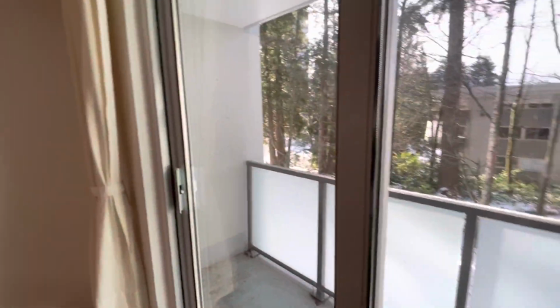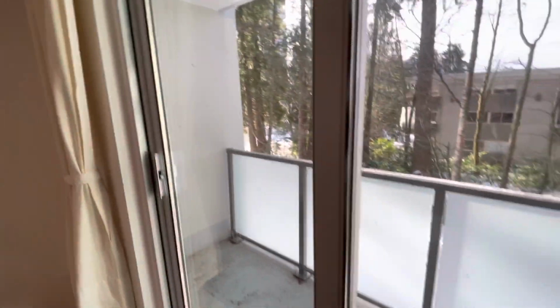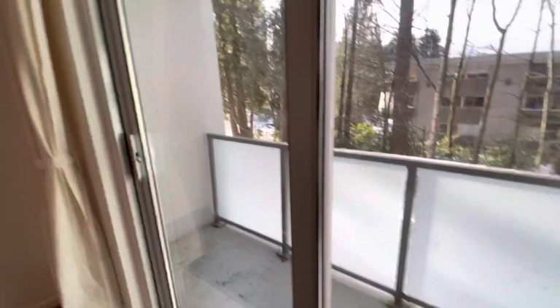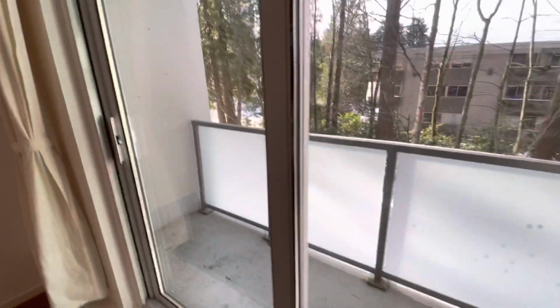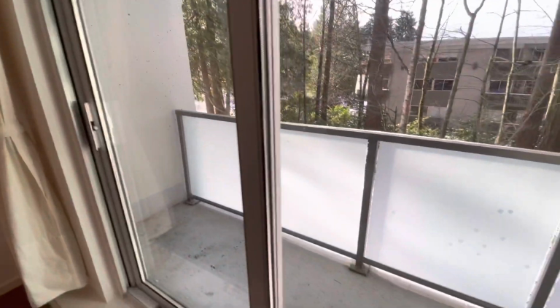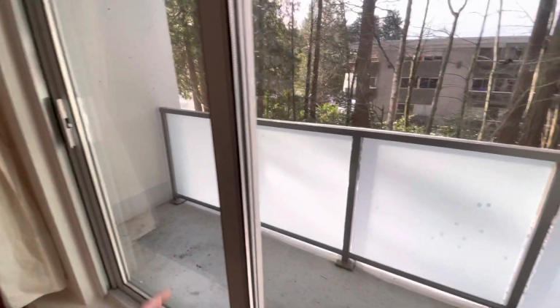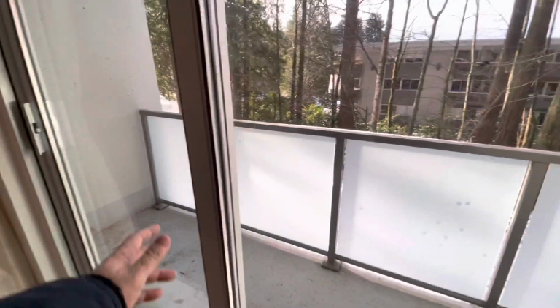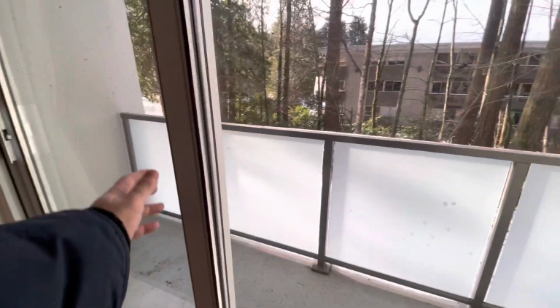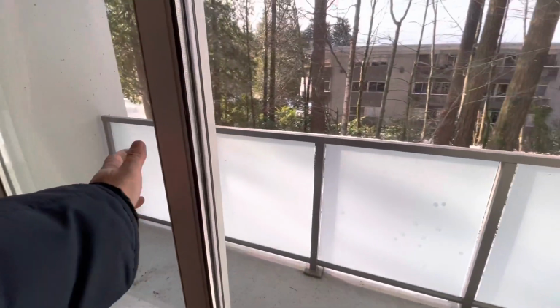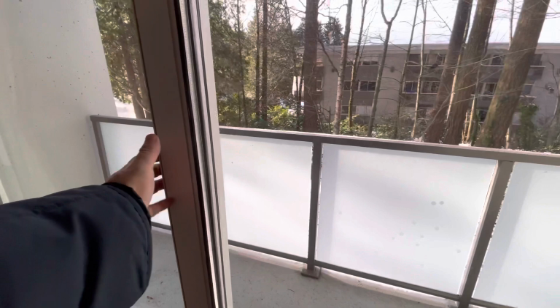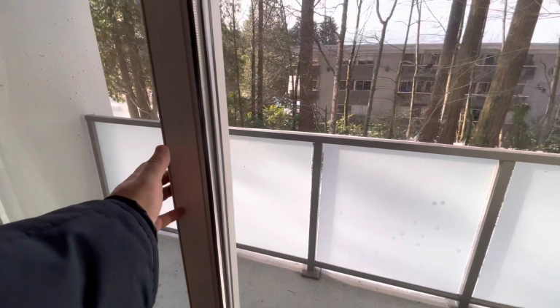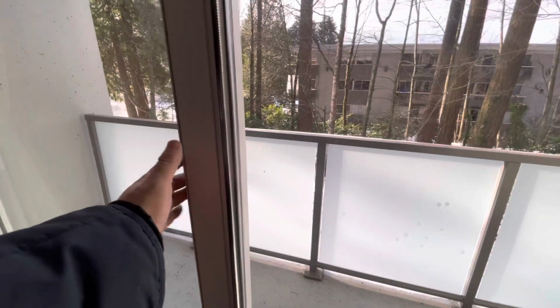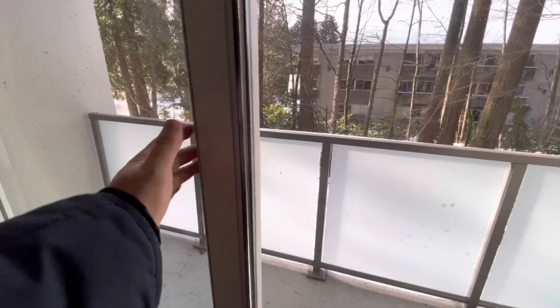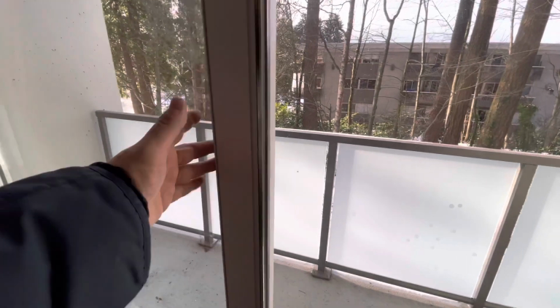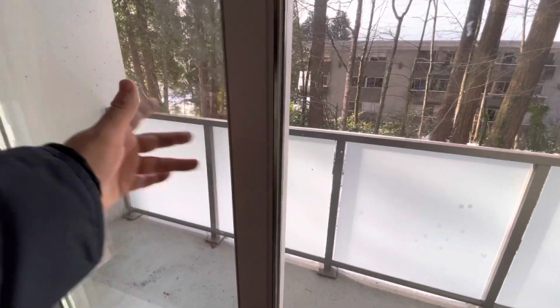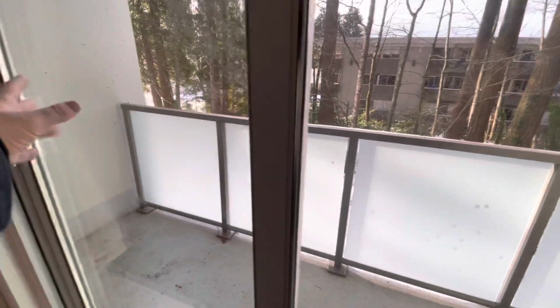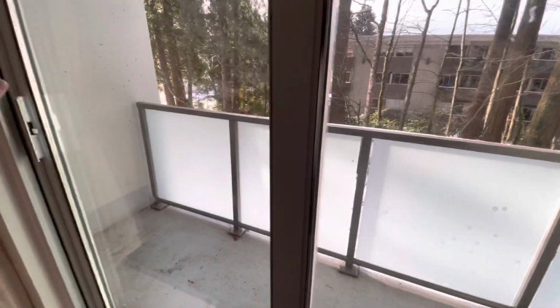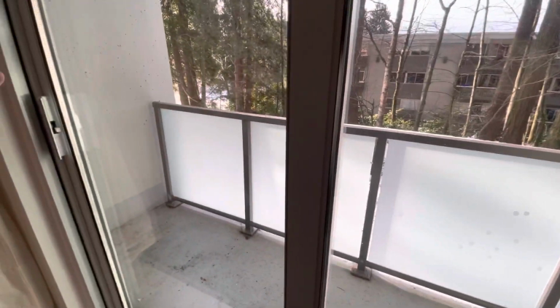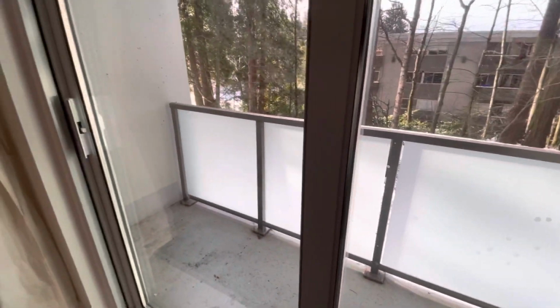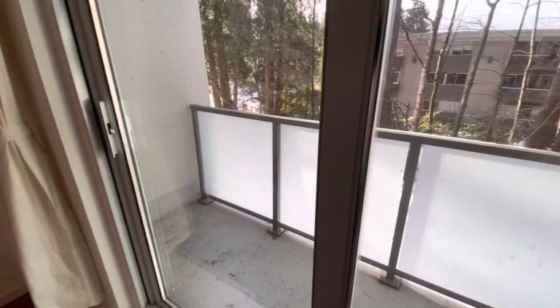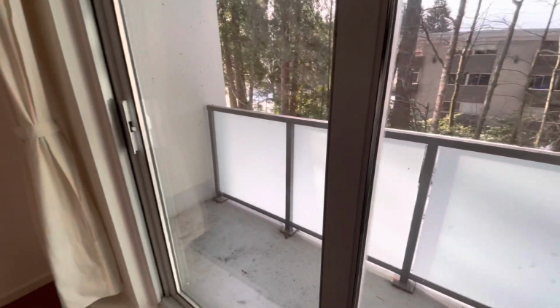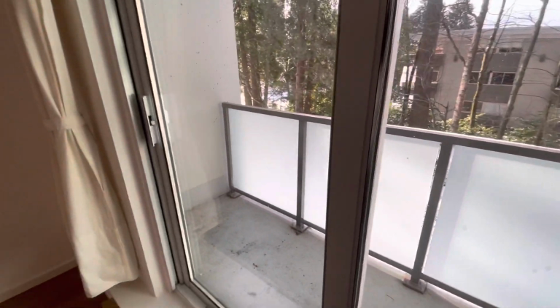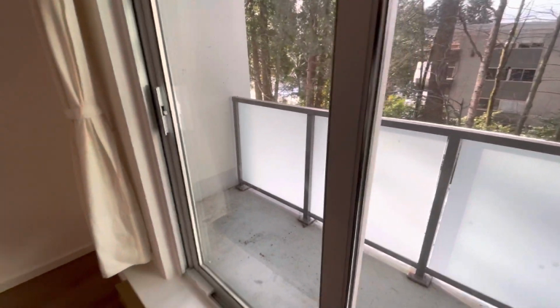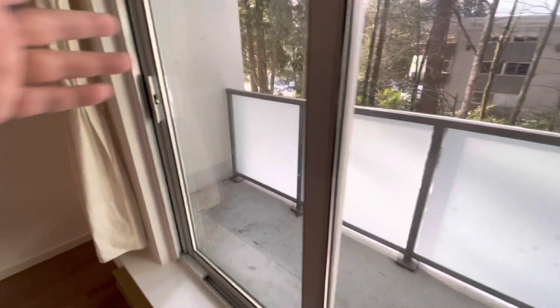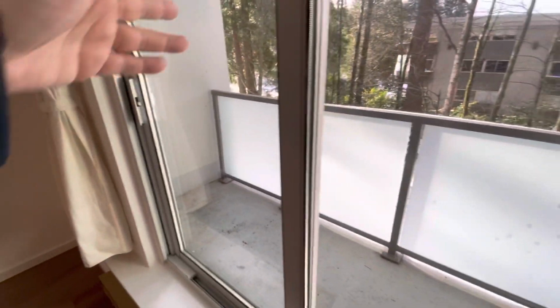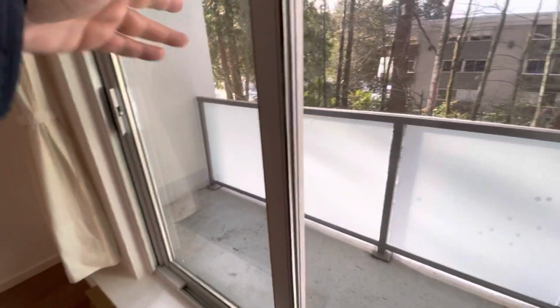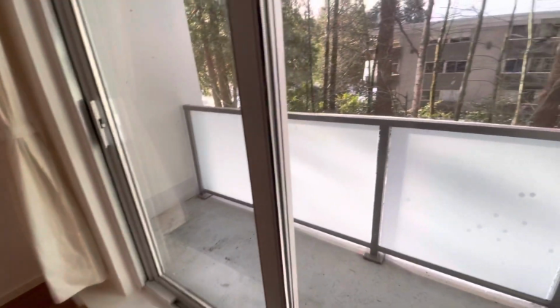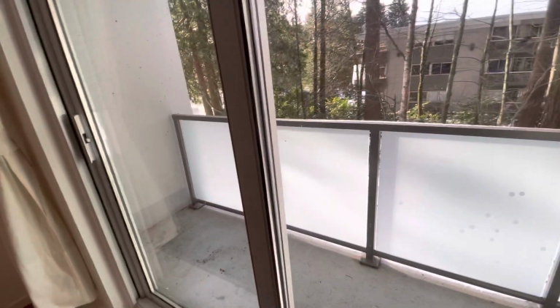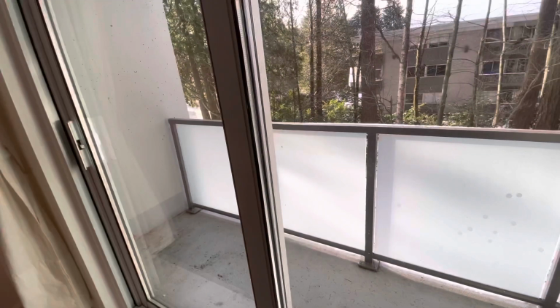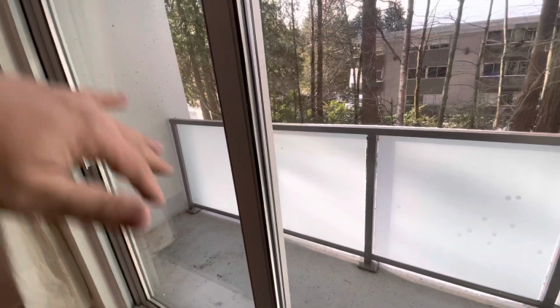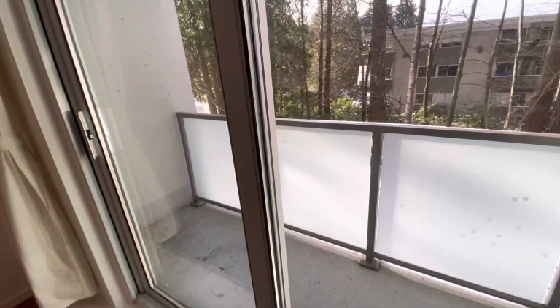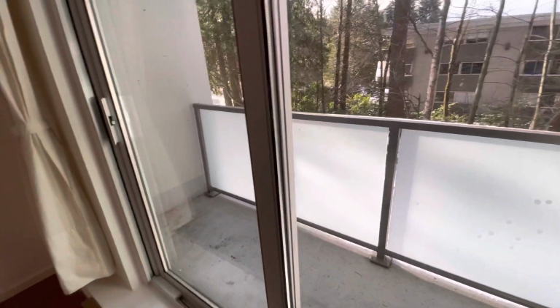All new doors, patio doors, windows — full renovation exterior.